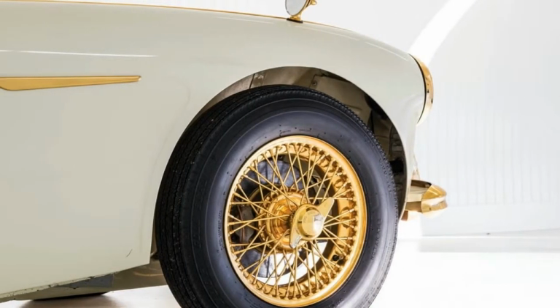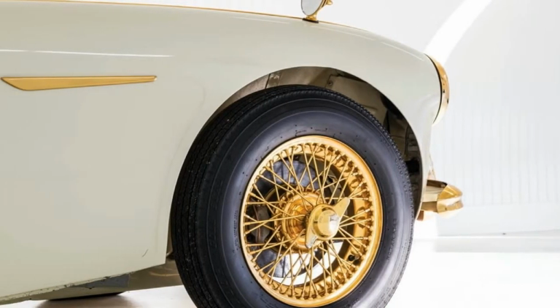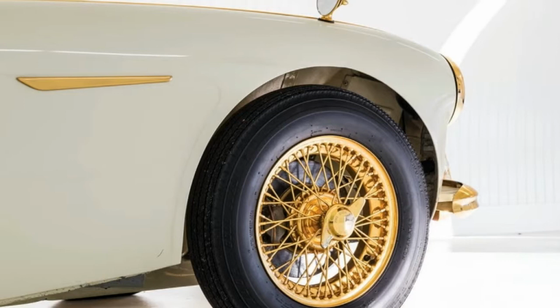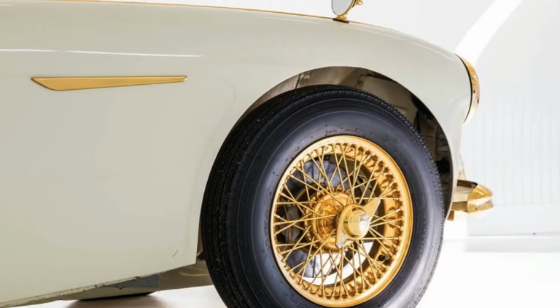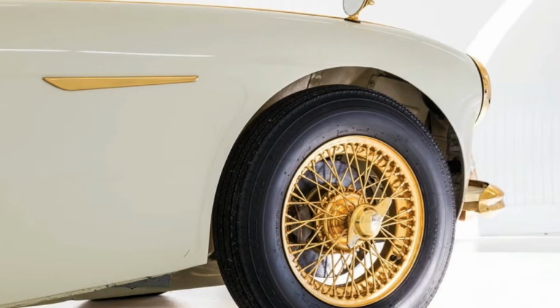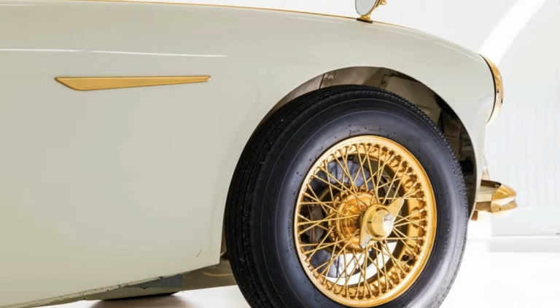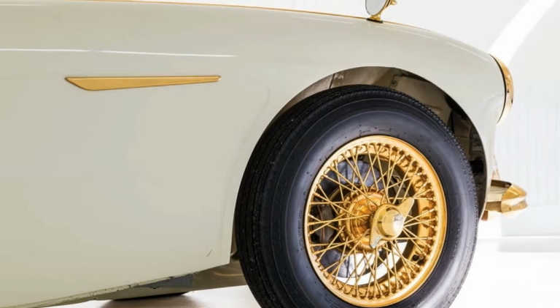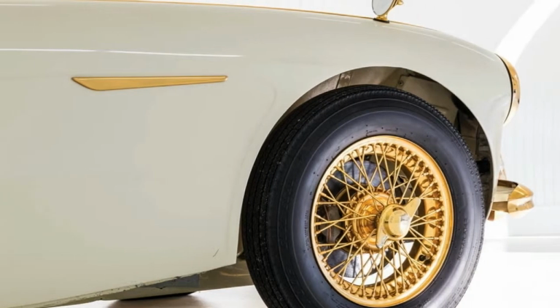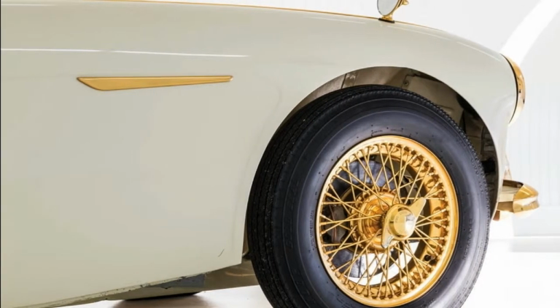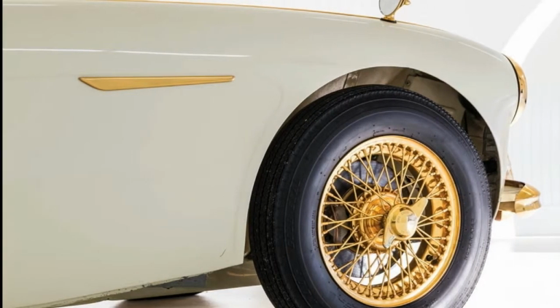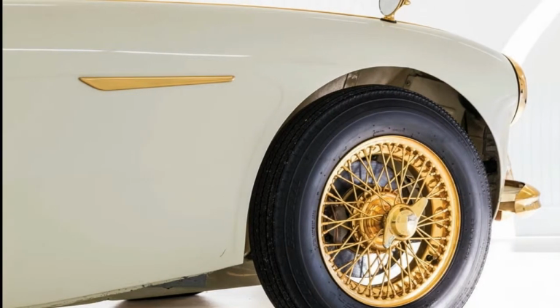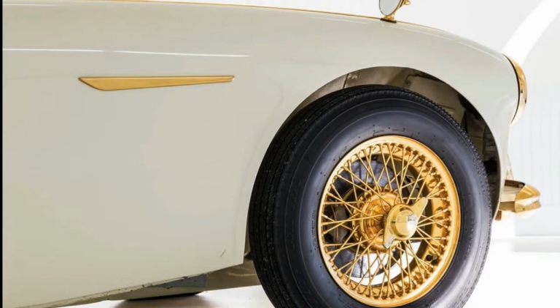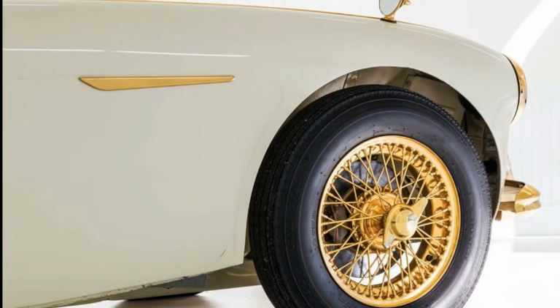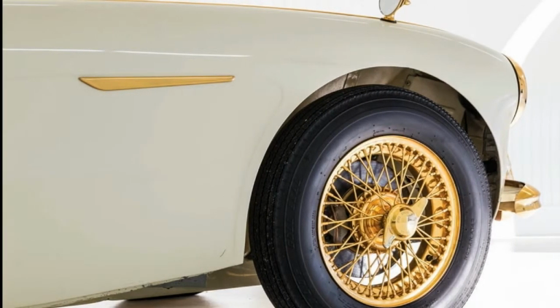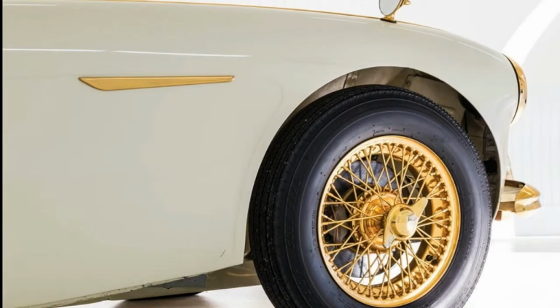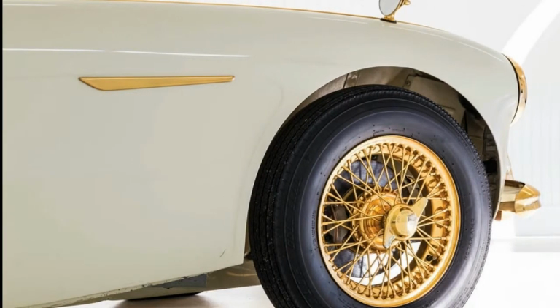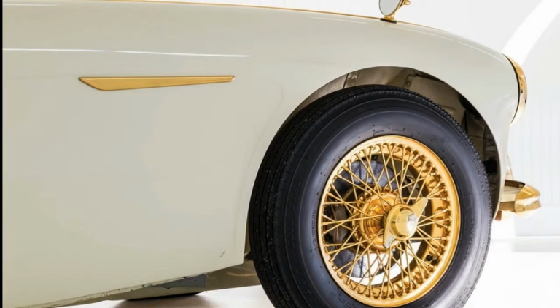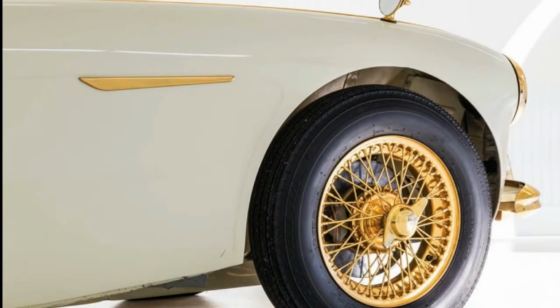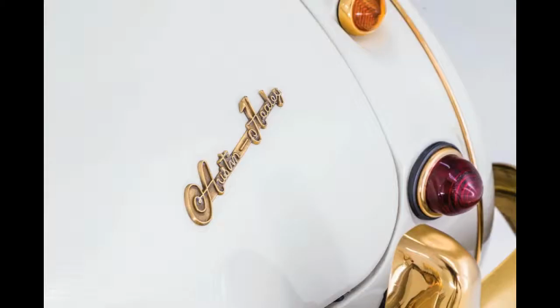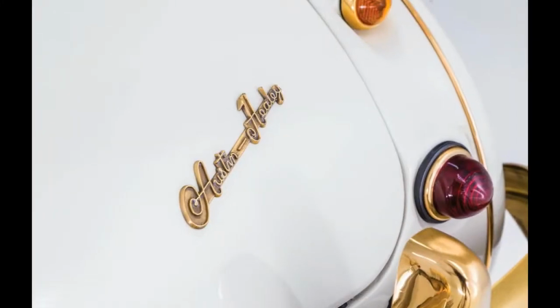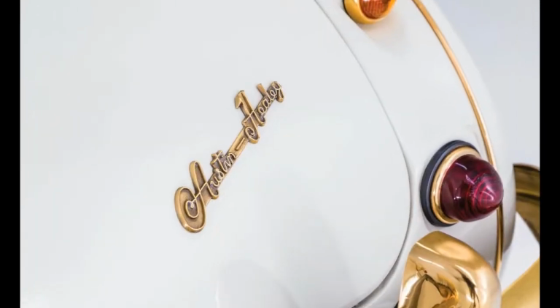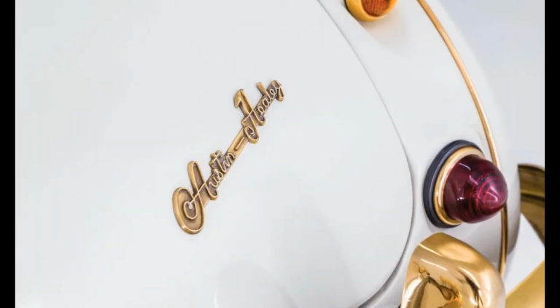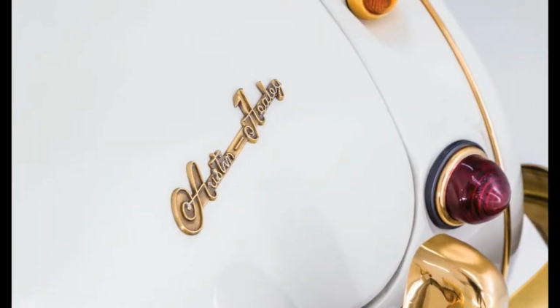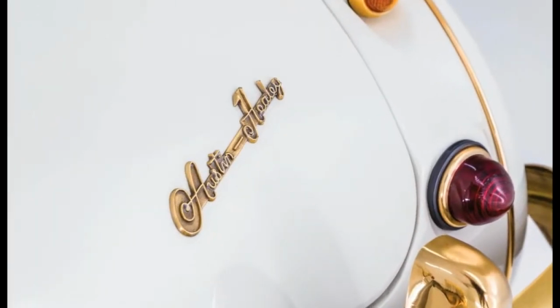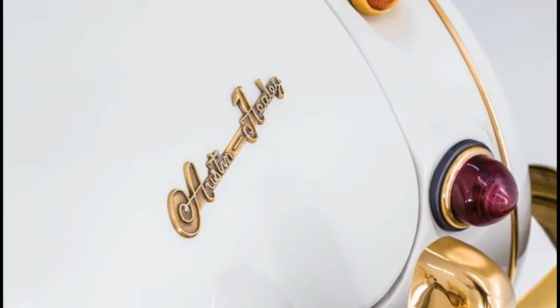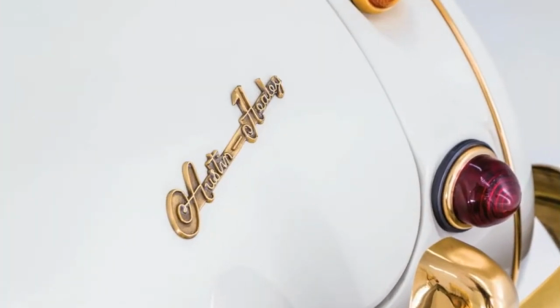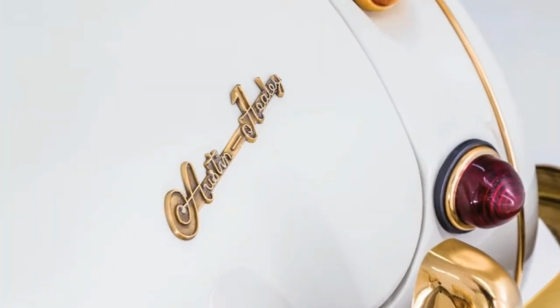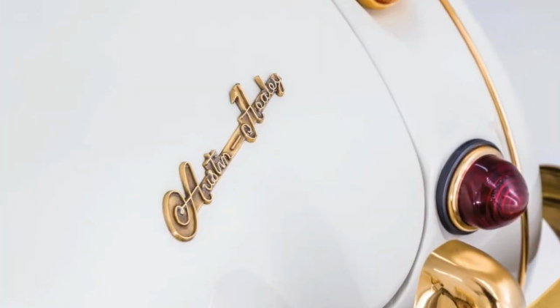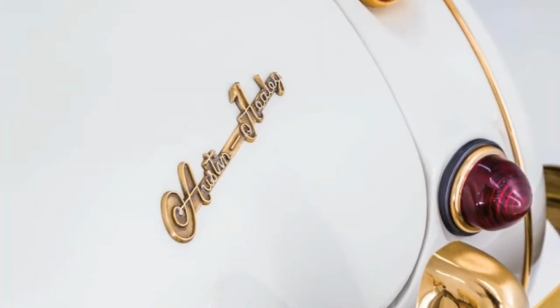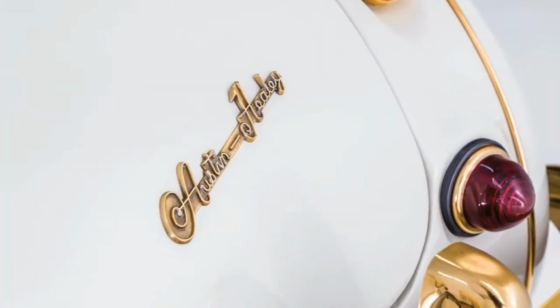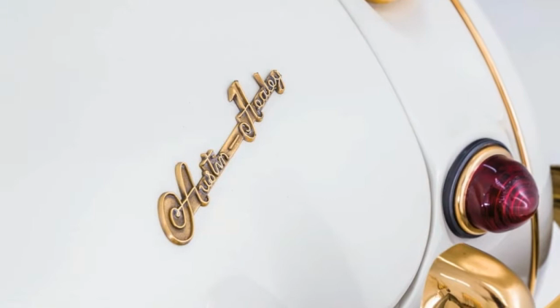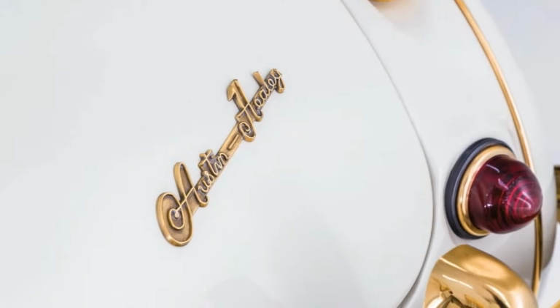Put on your sunglasses and check it out in the gallery of images below by Pepper Yandel for RM Sotheby's.